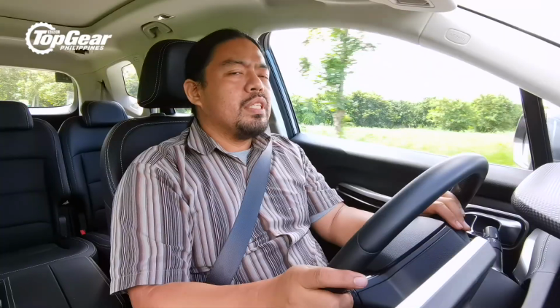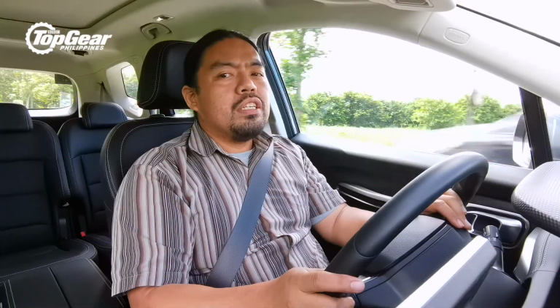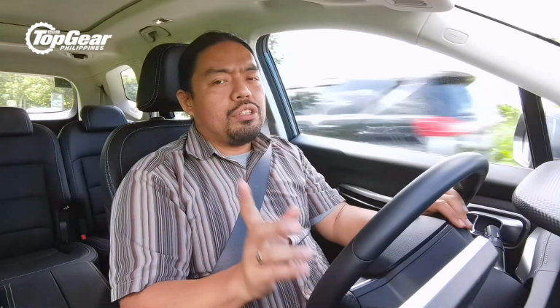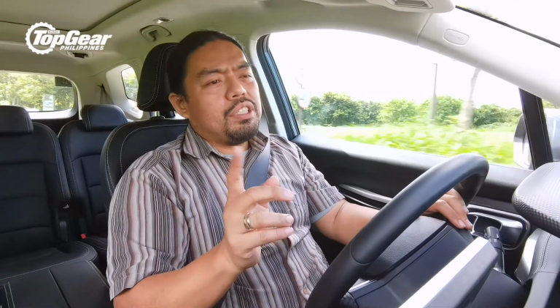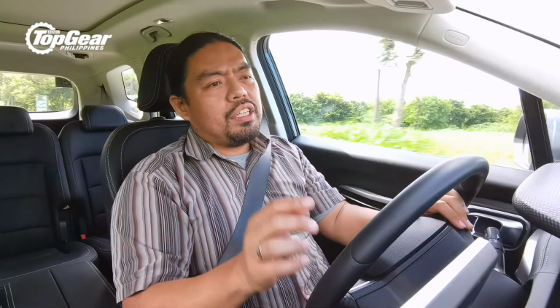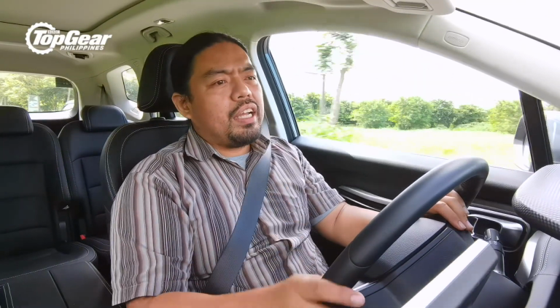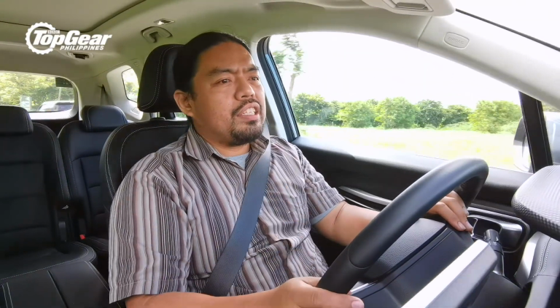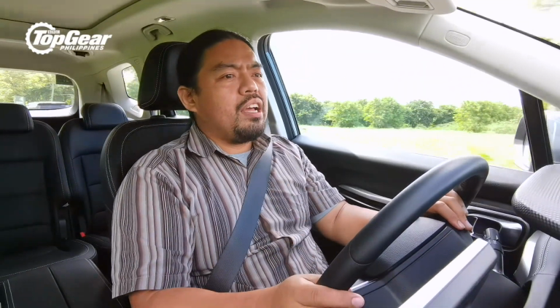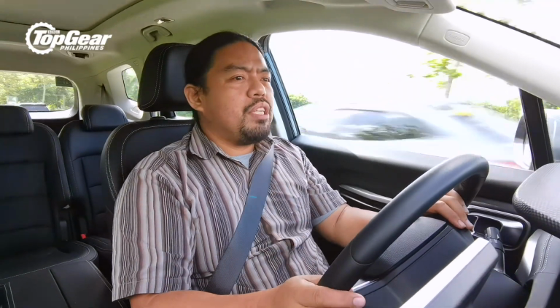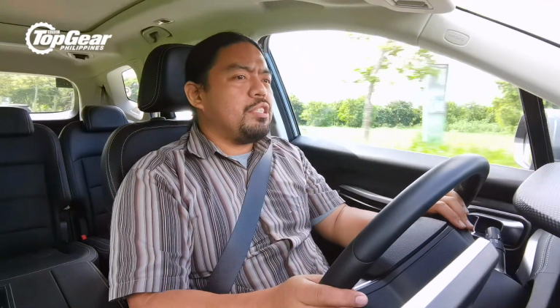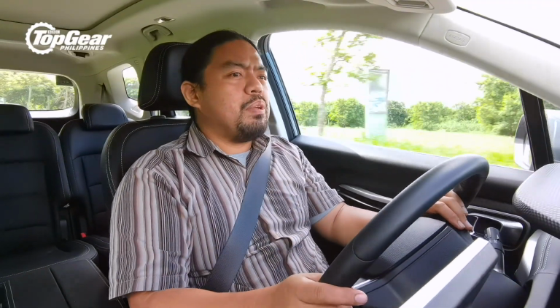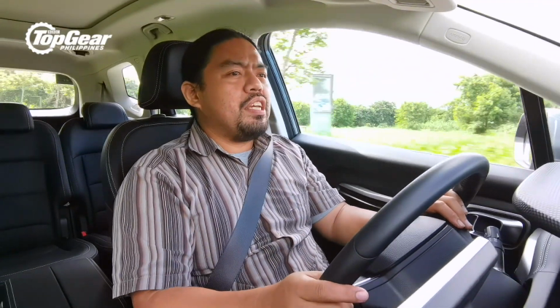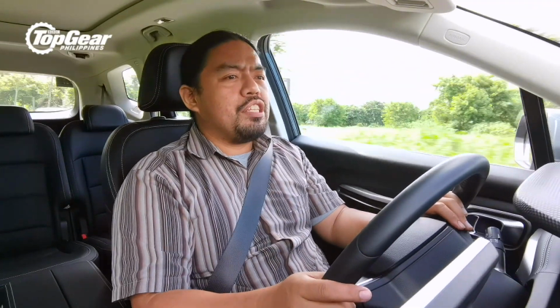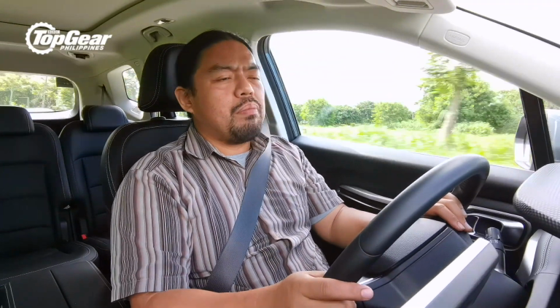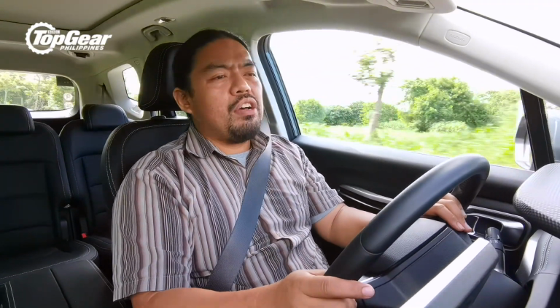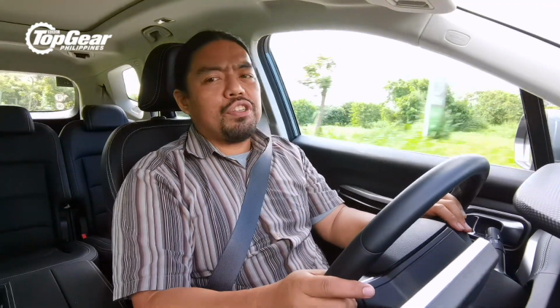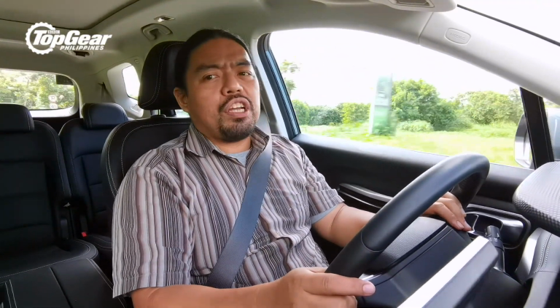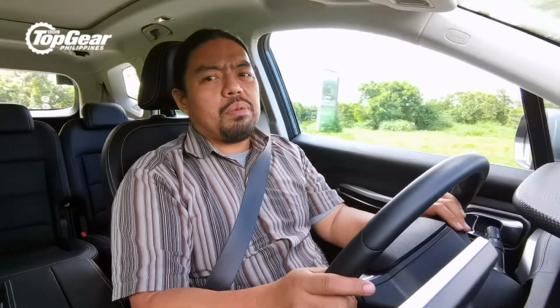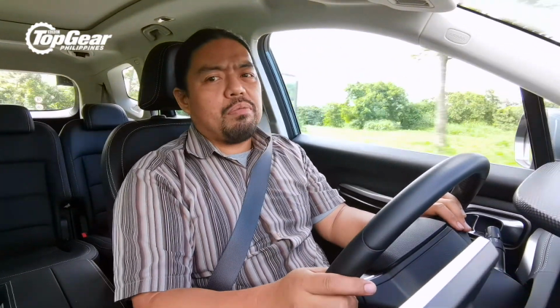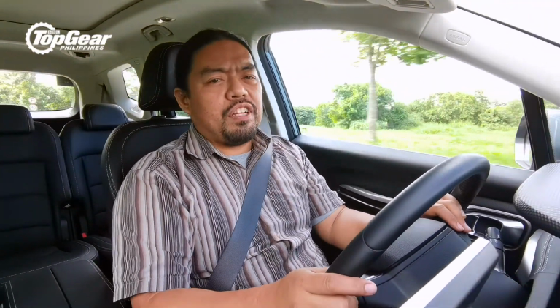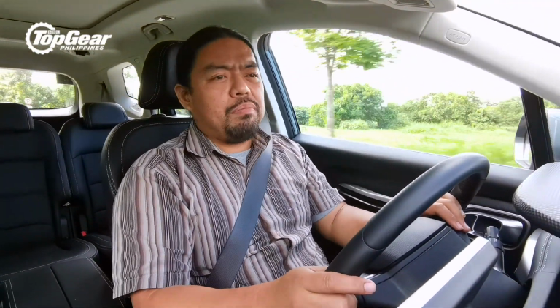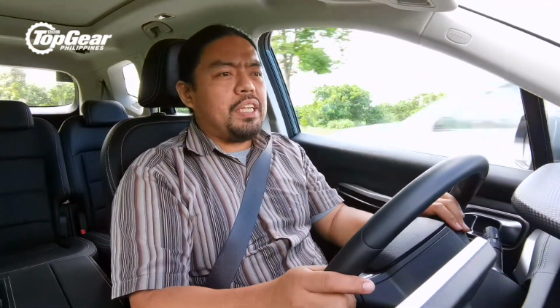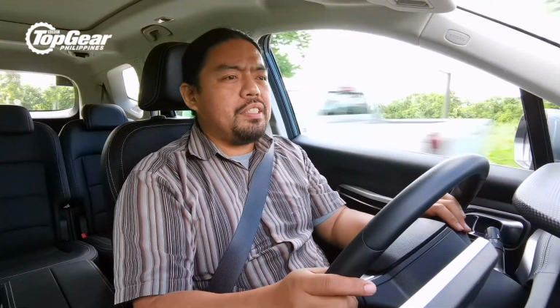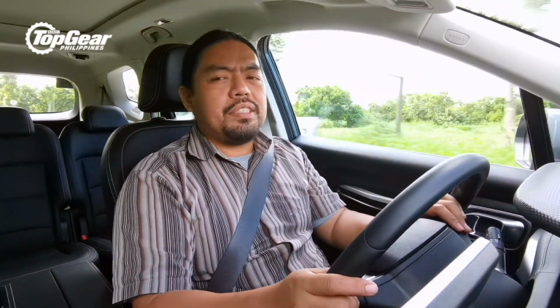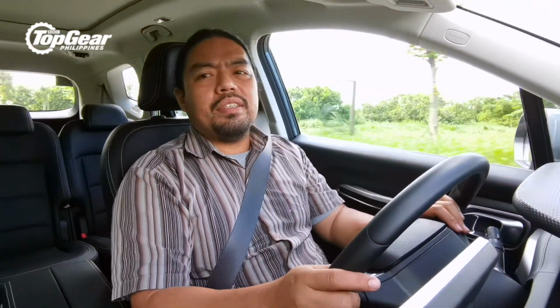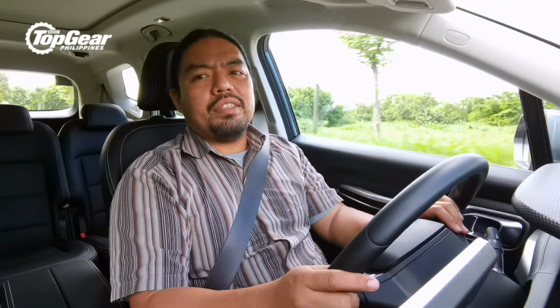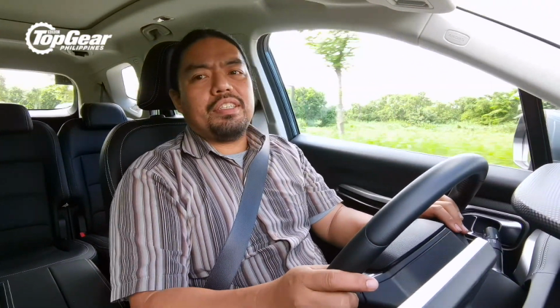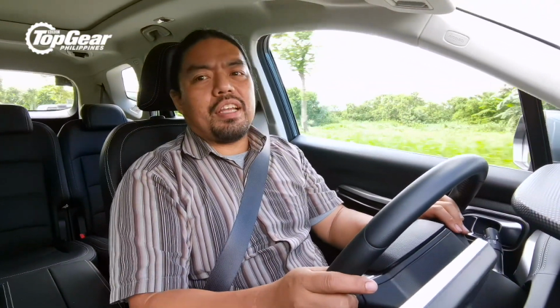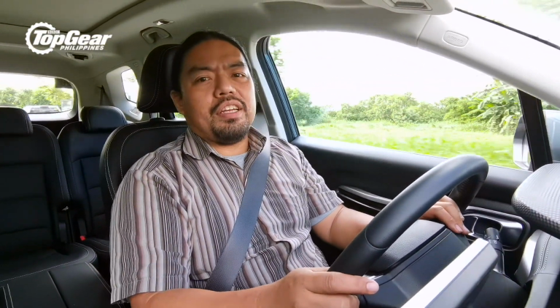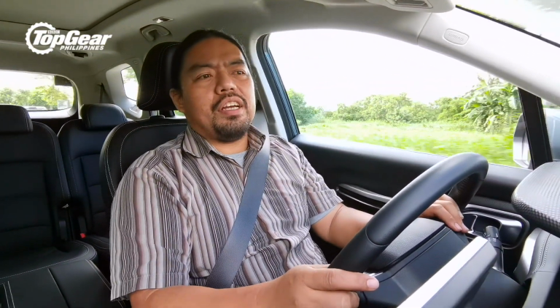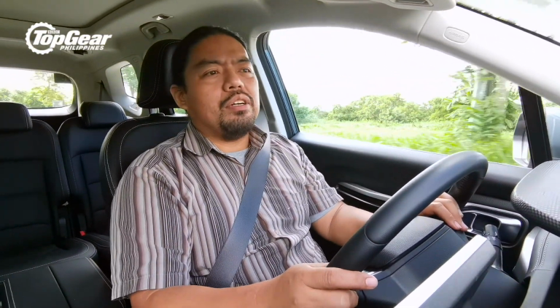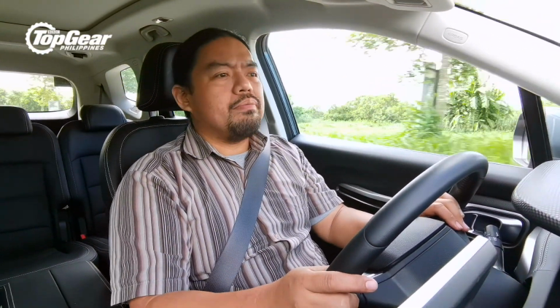So until next time, this has been Nicky Tamayo for Top Gear Philippines, signing out.